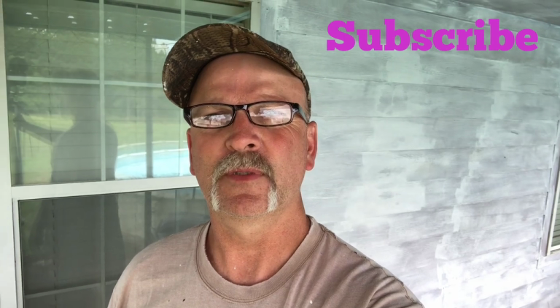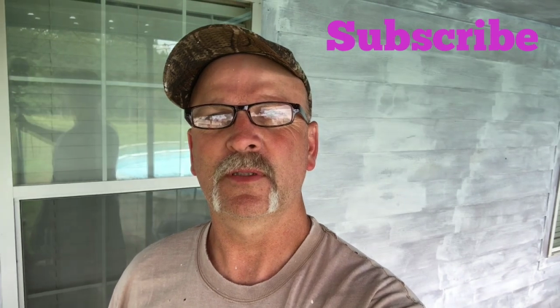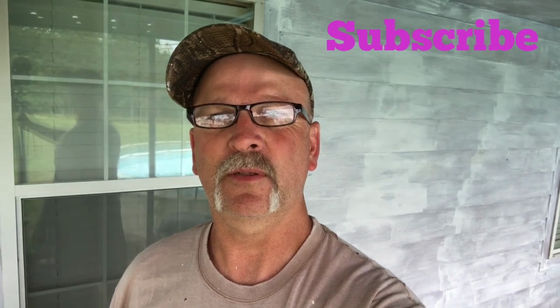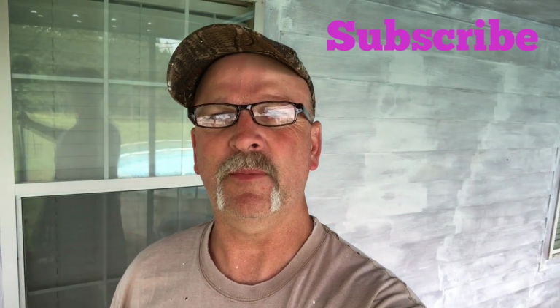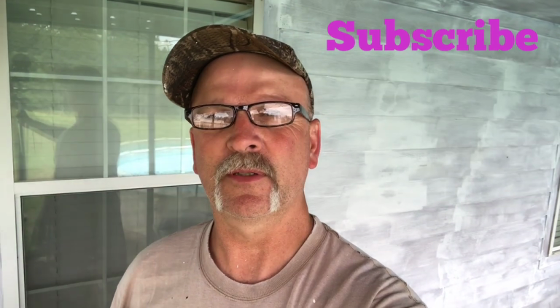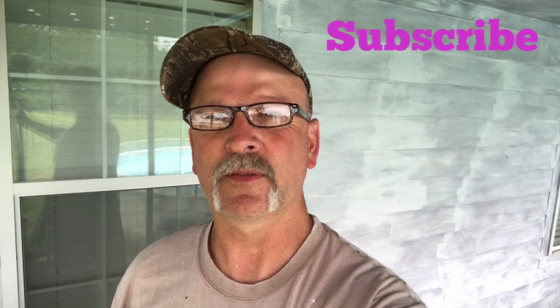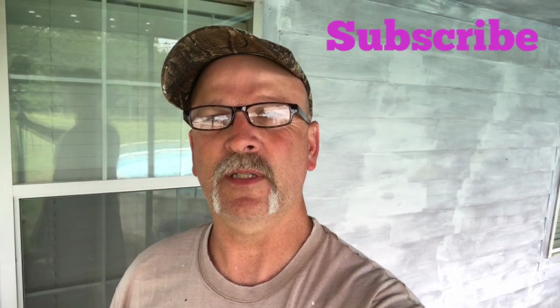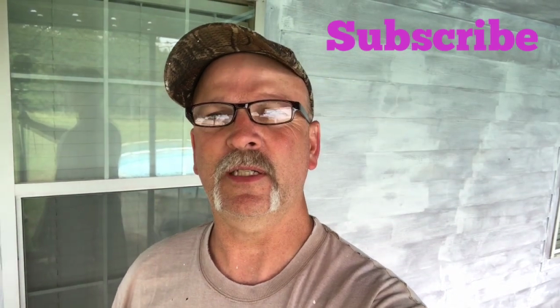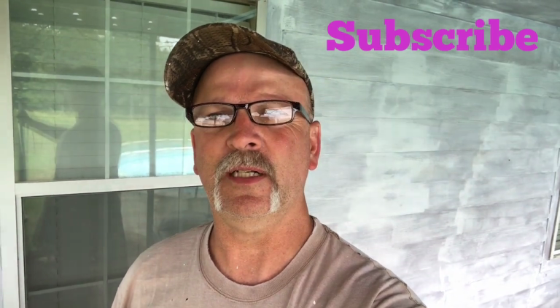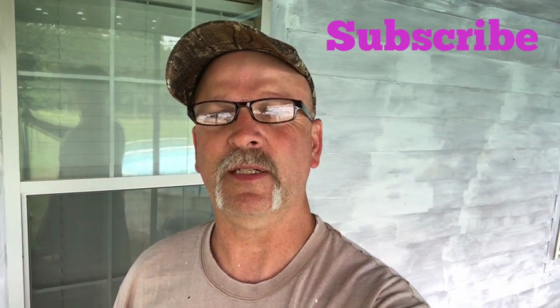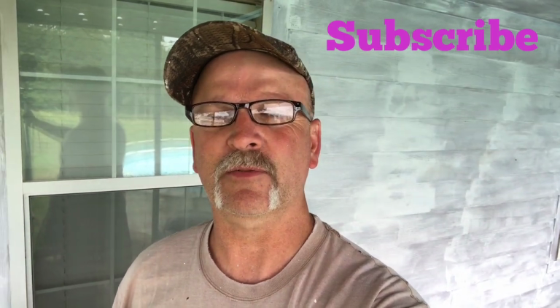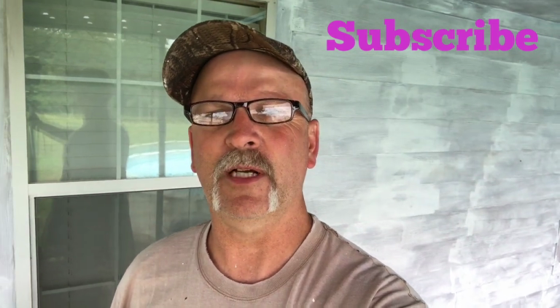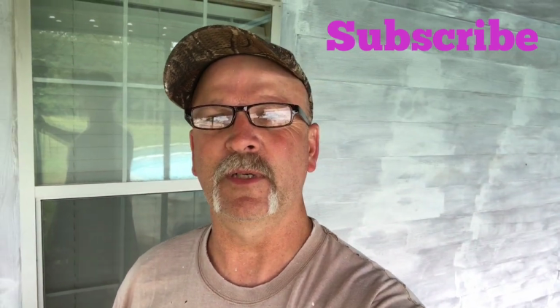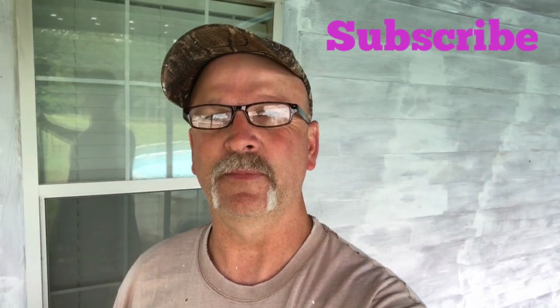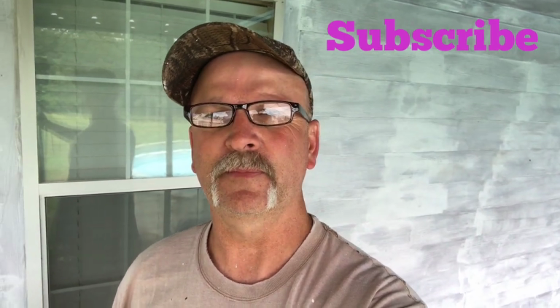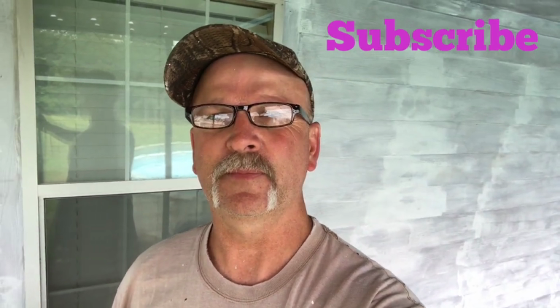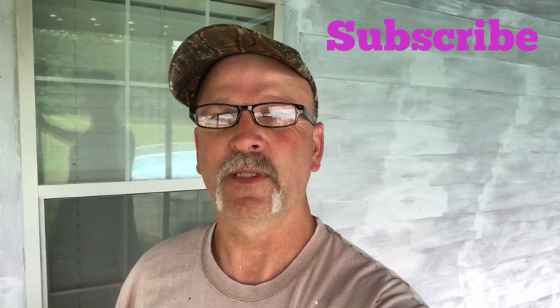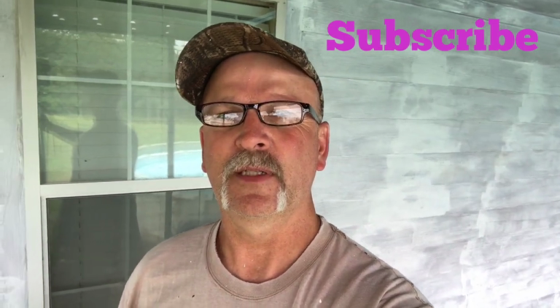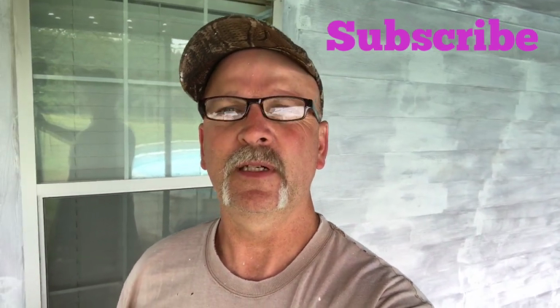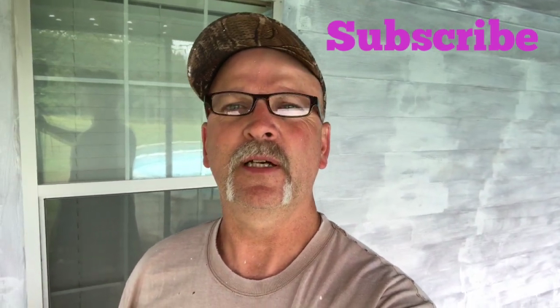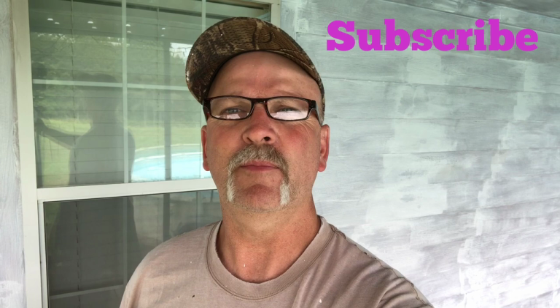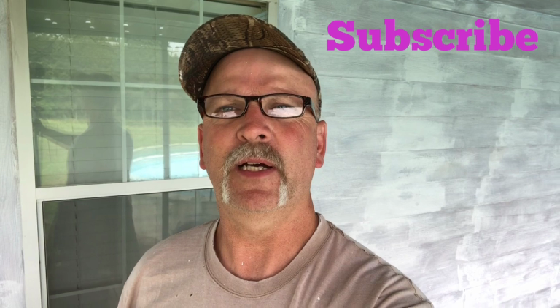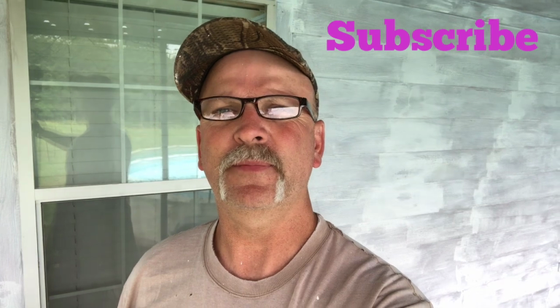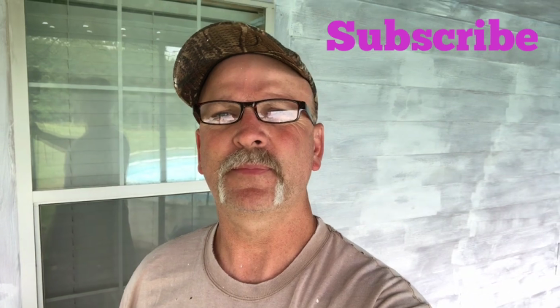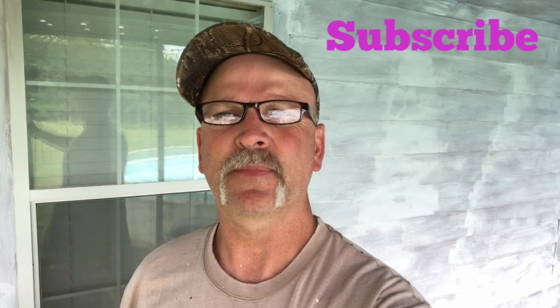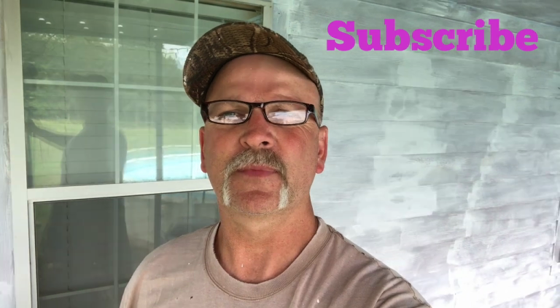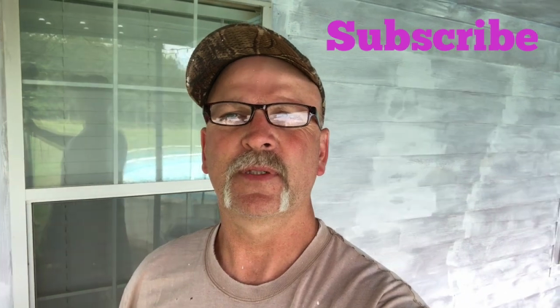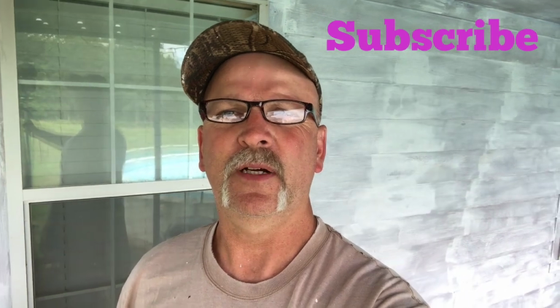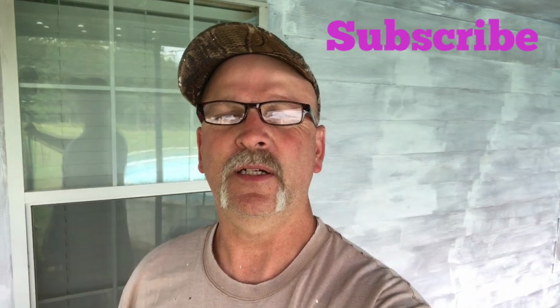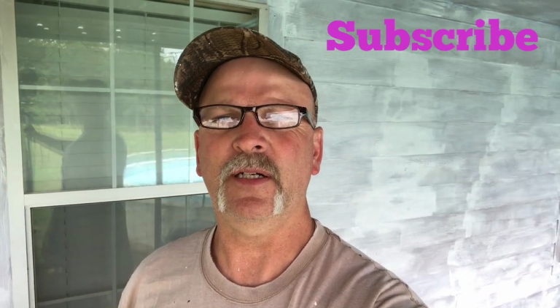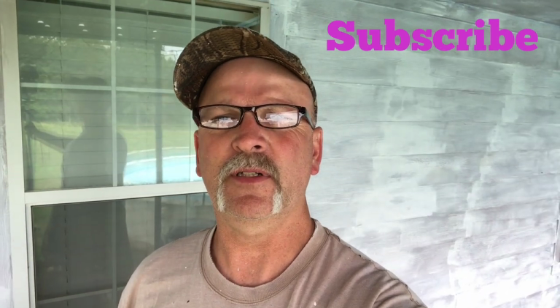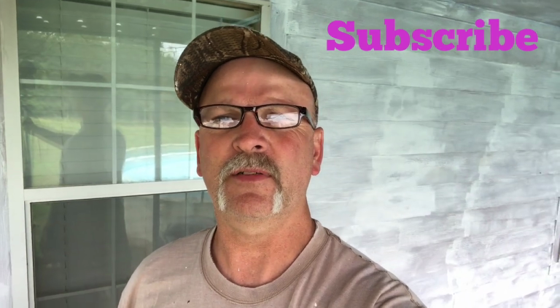So remember, go down and hit that like and subscribe button. Help me out. Alright, y'all have a good afternoon!